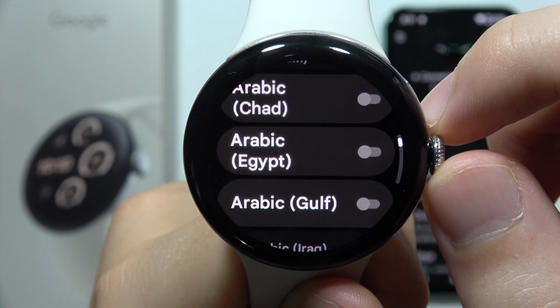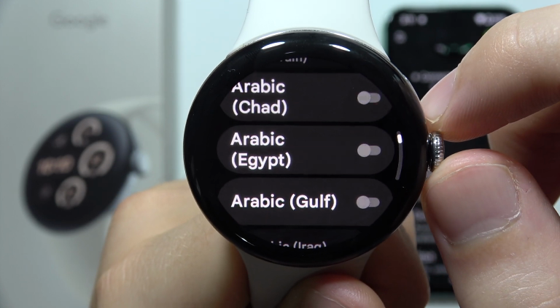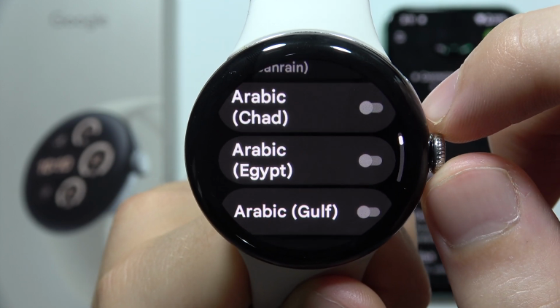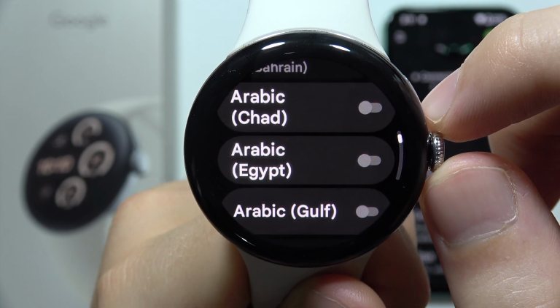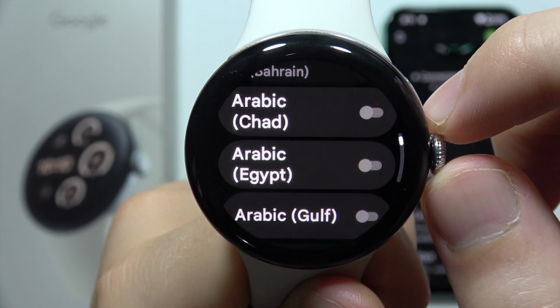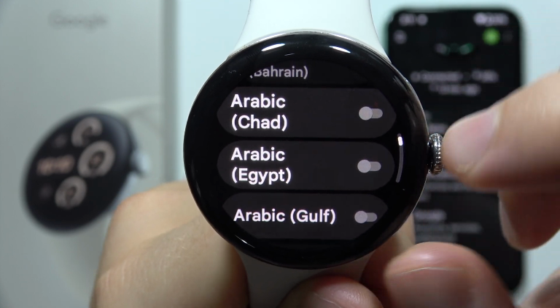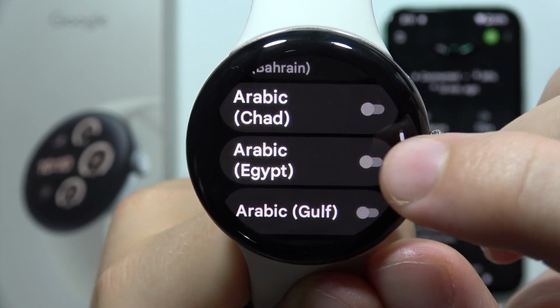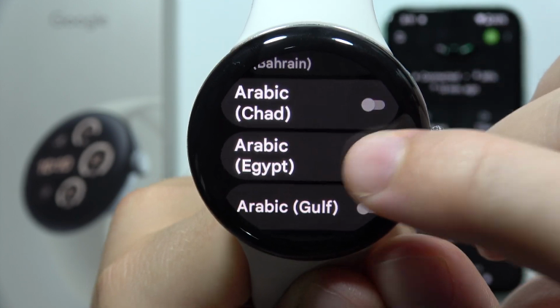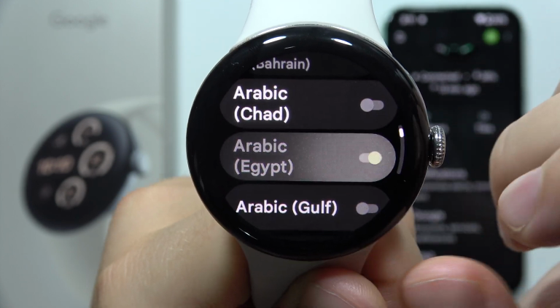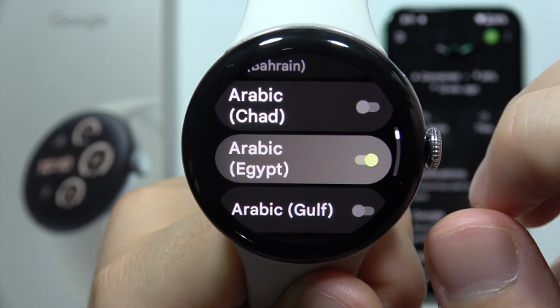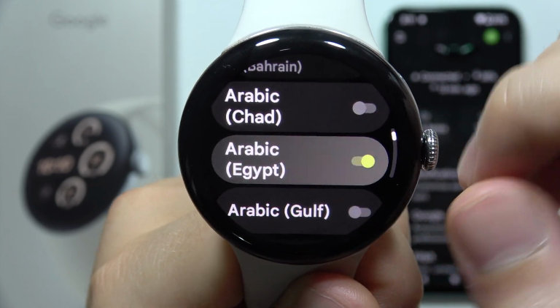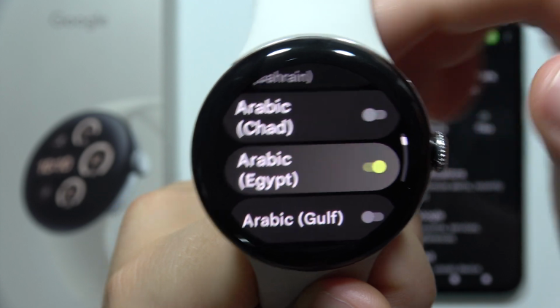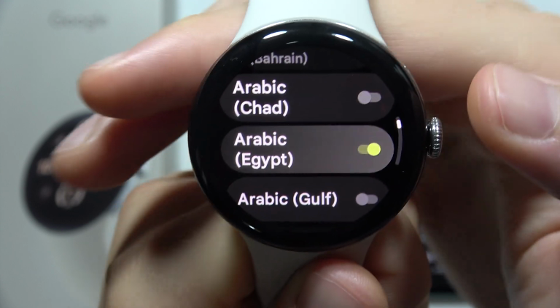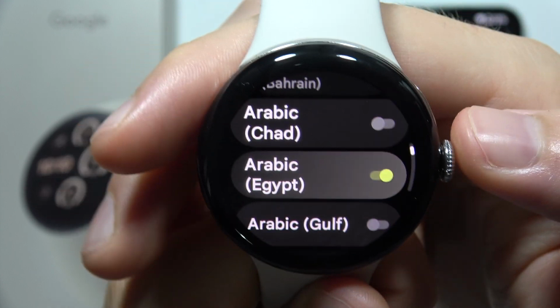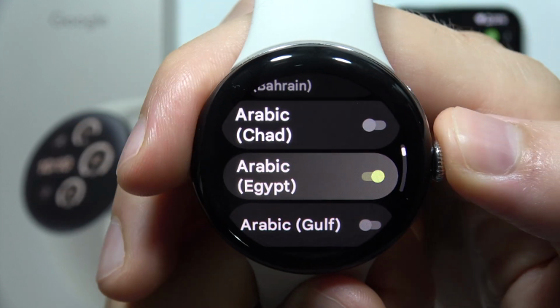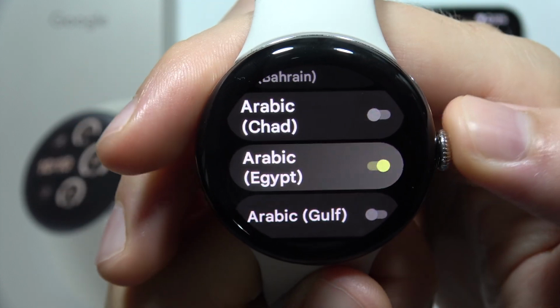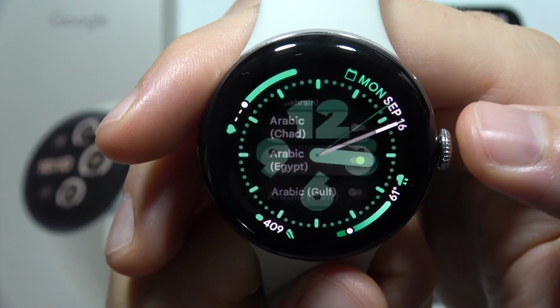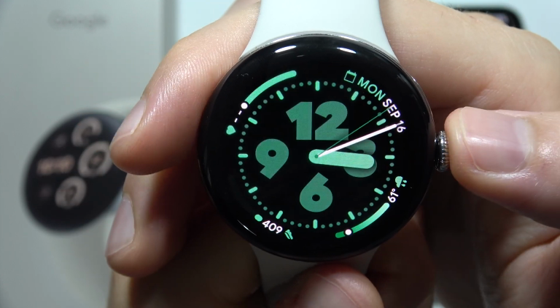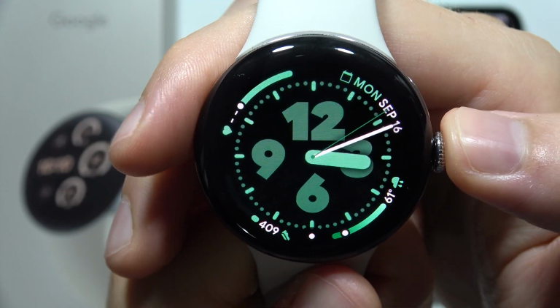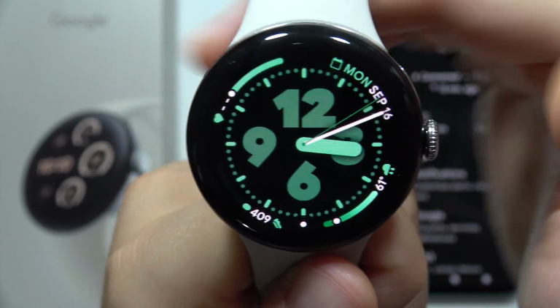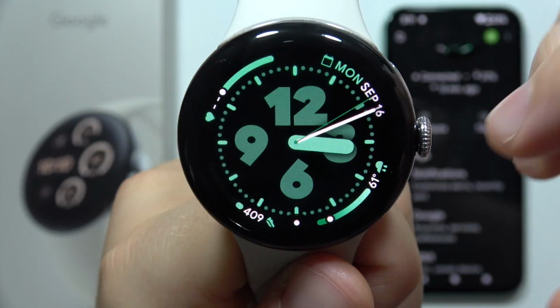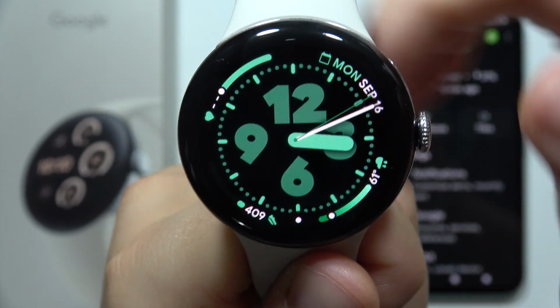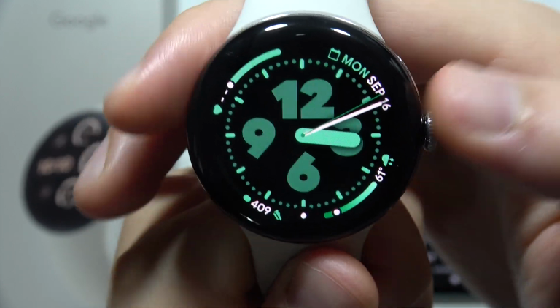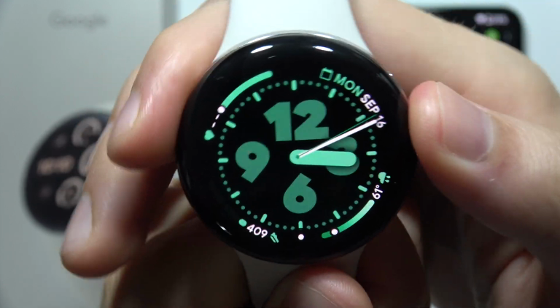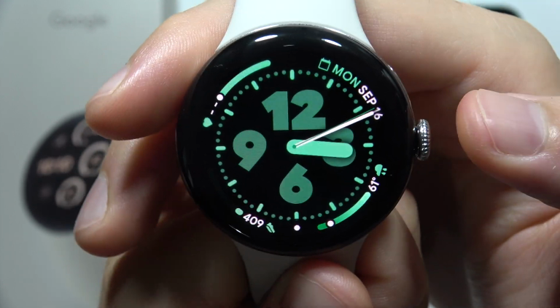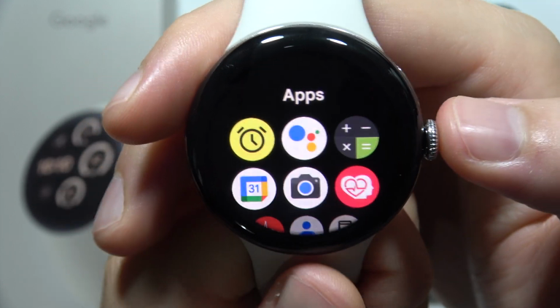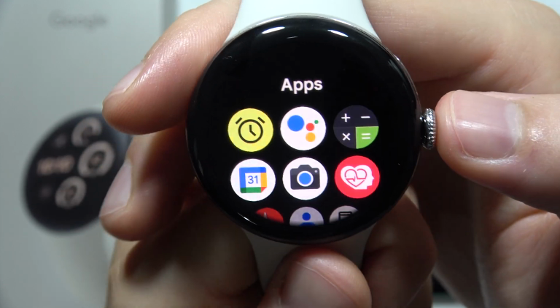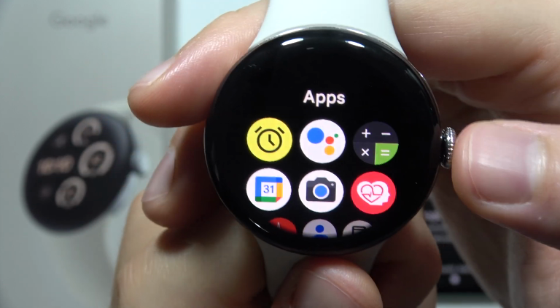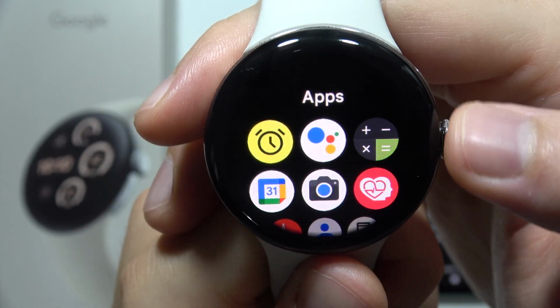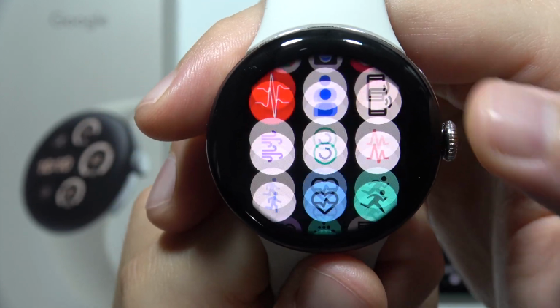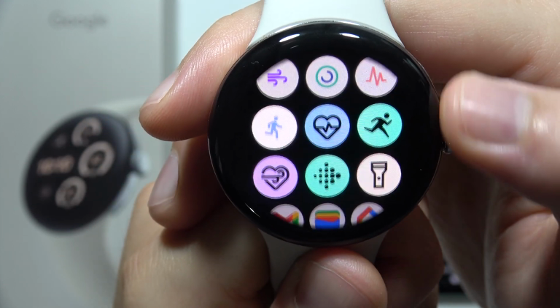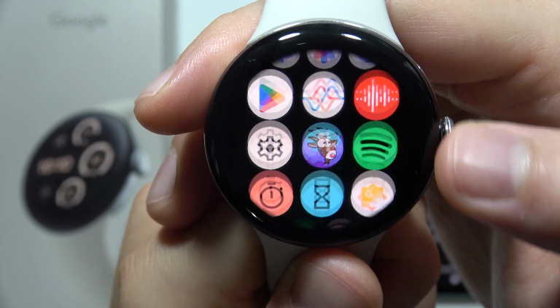So if I want to add Arabic, for example, I have to click here. Now let's open the keyboard and I'm going to show you how we can switch this language.